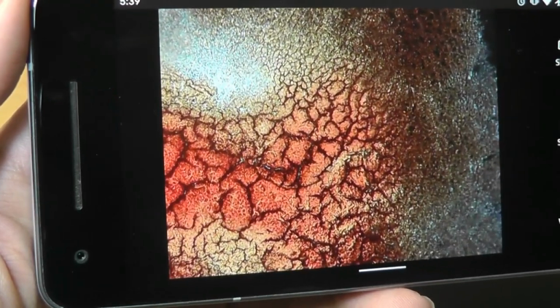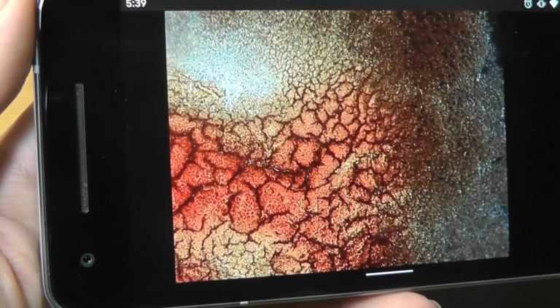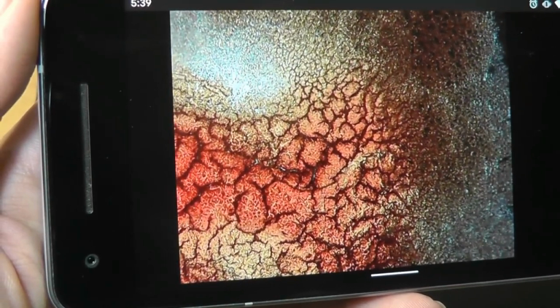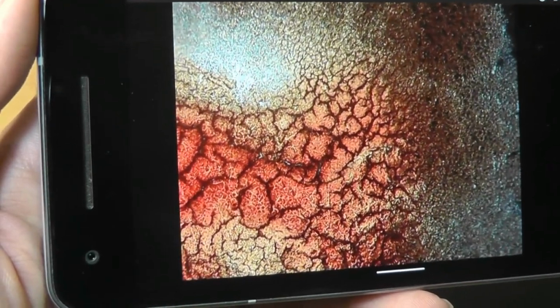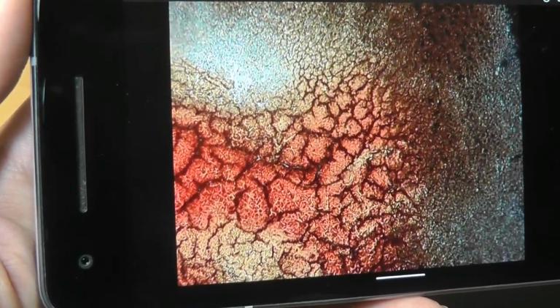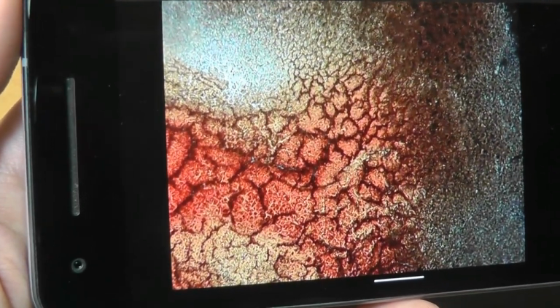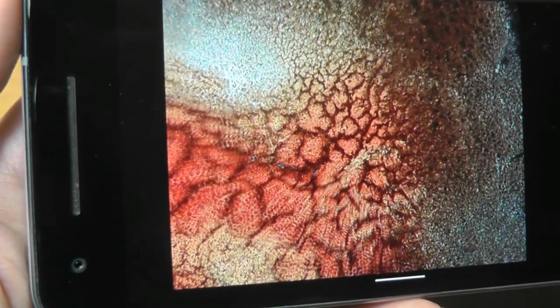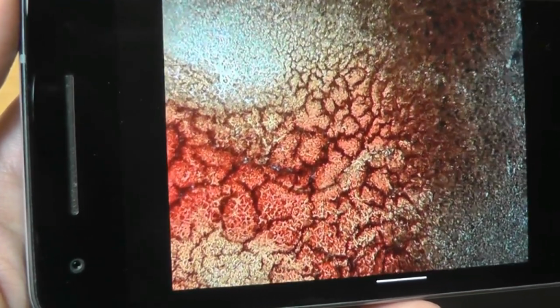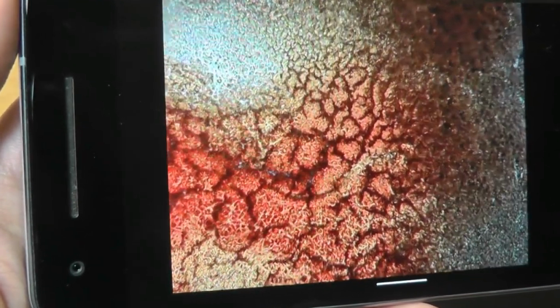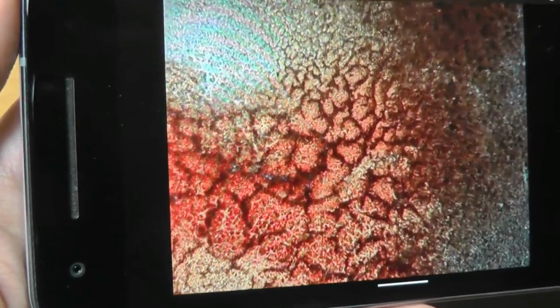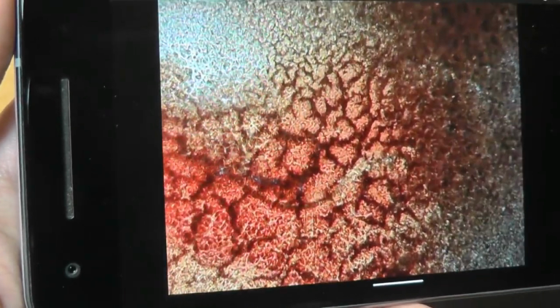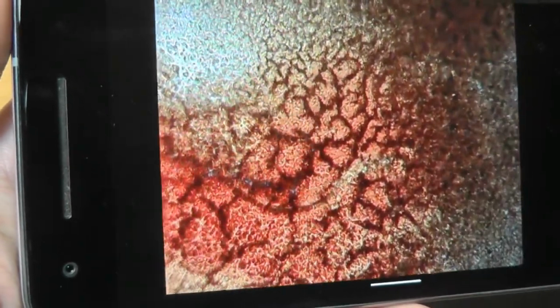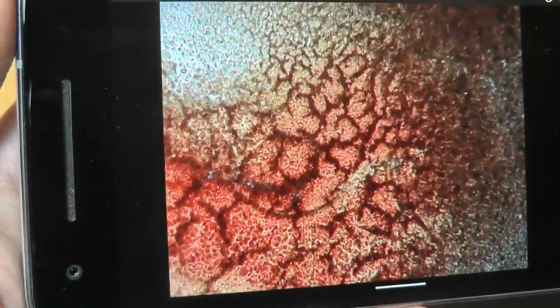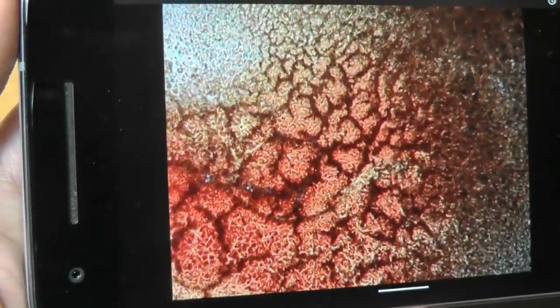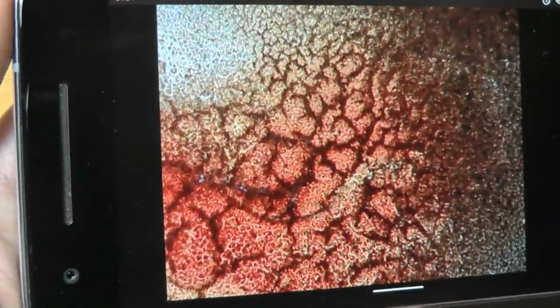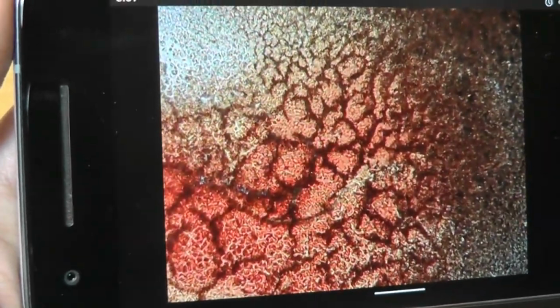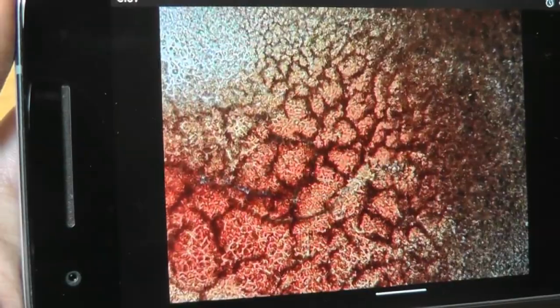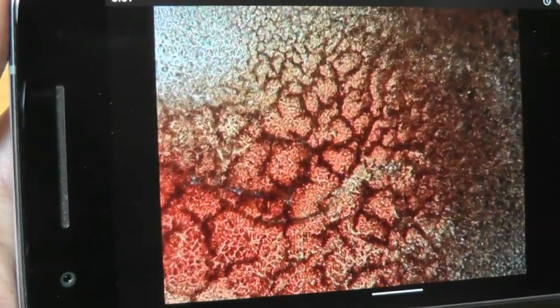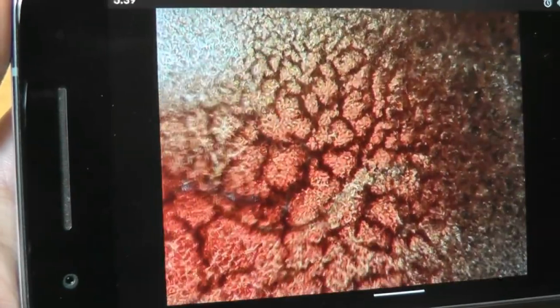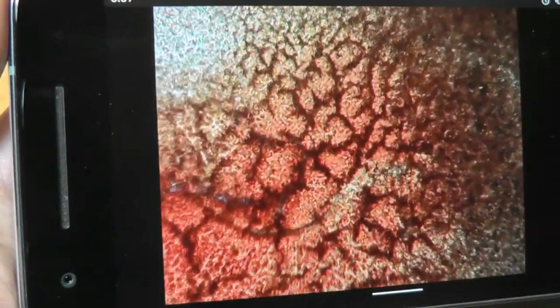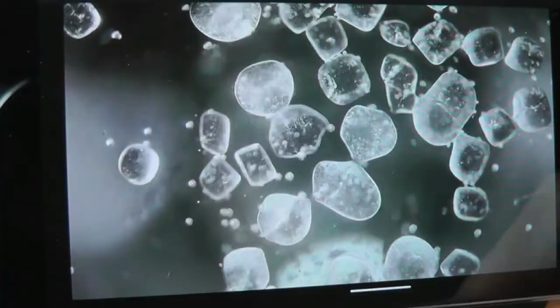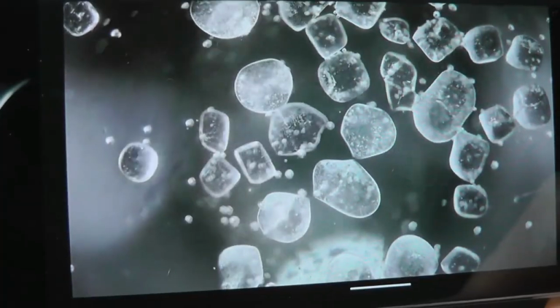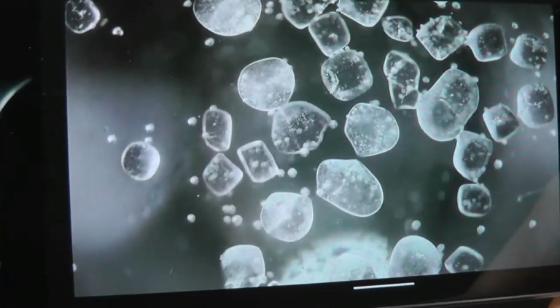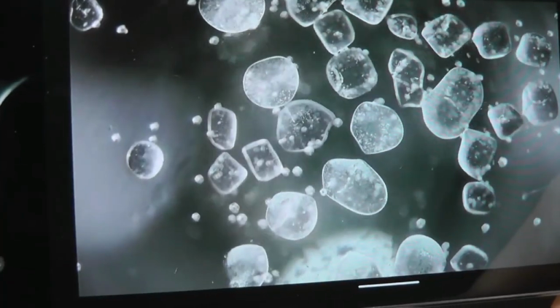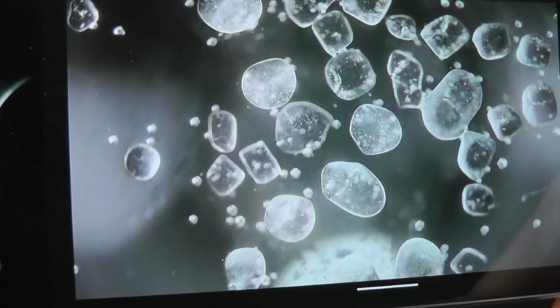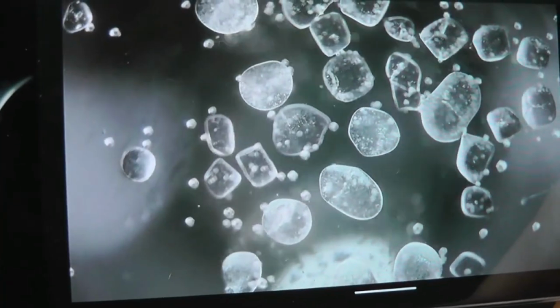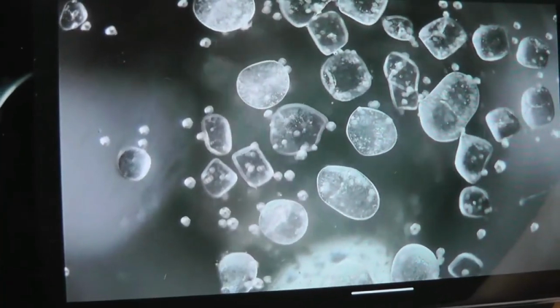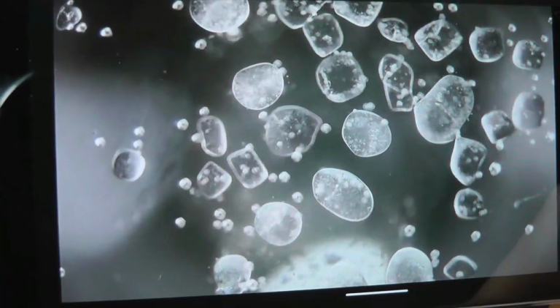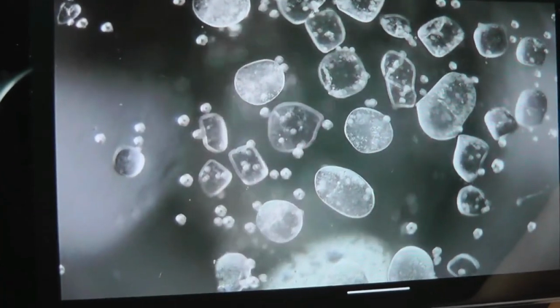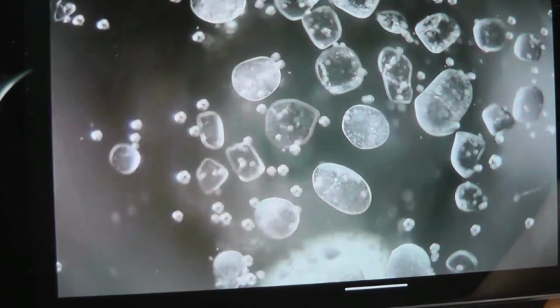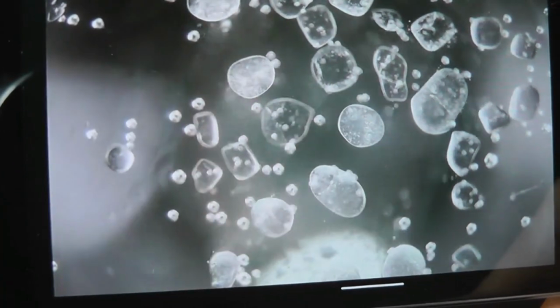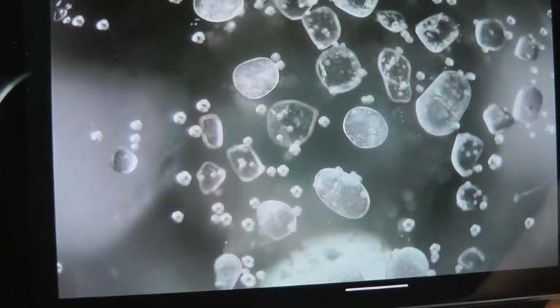Here's a quick demo of some footage that they've provided on their site — this is what blood actually looks like. Here's a time-lapse of salt particles getting melted.